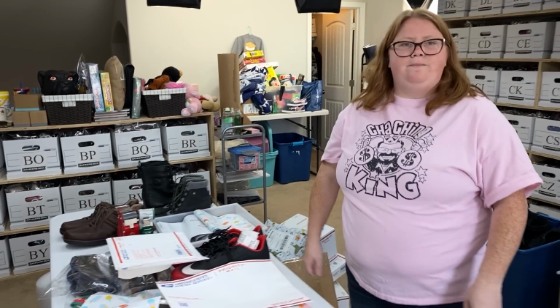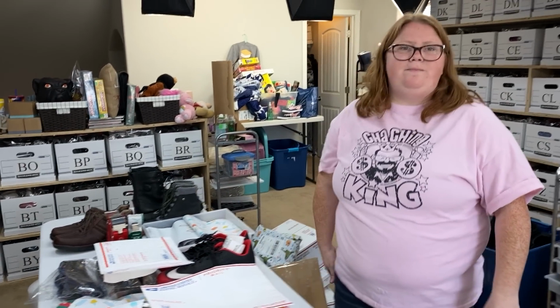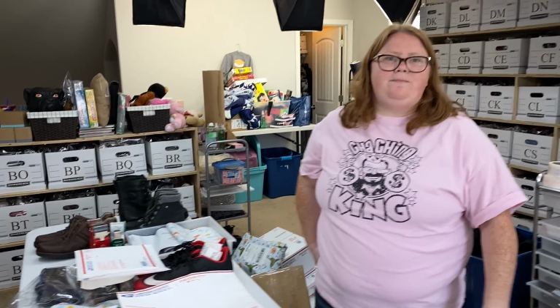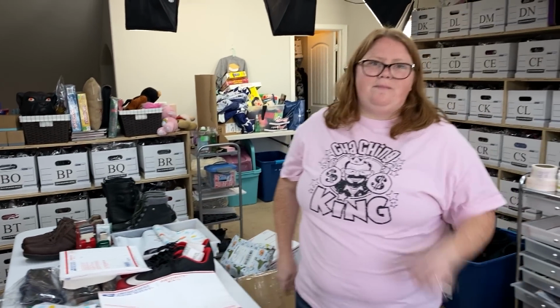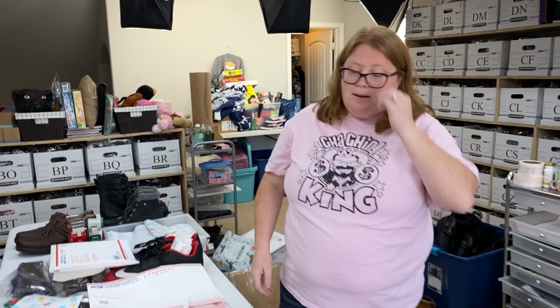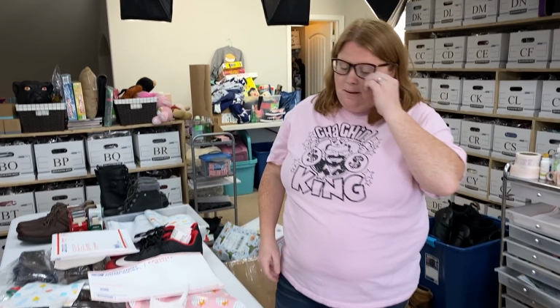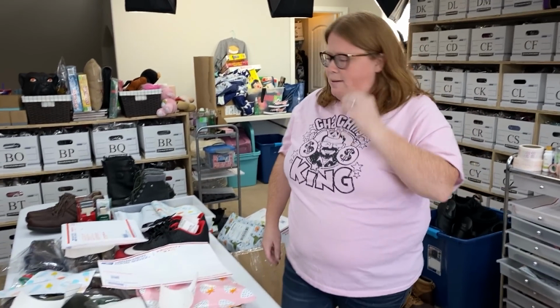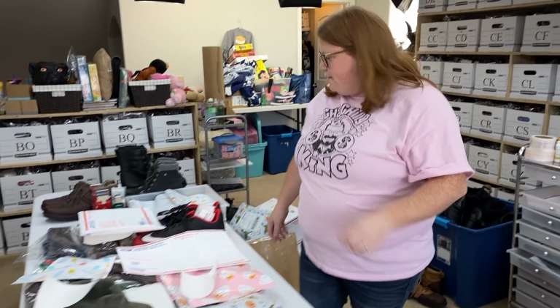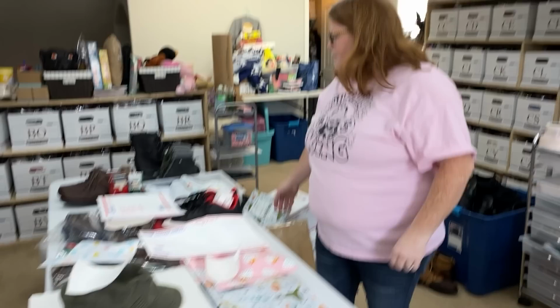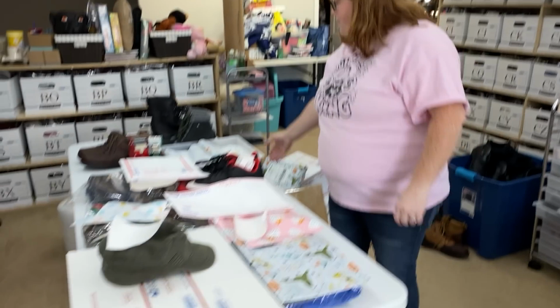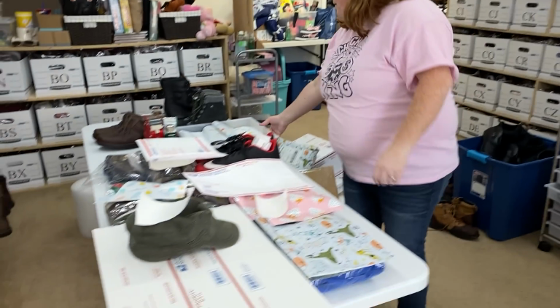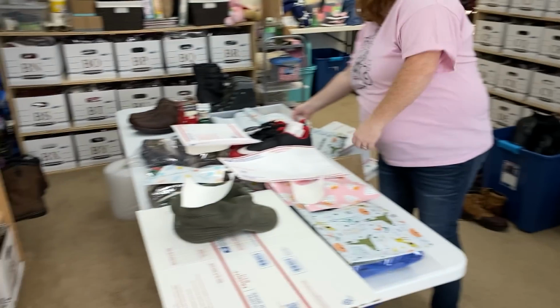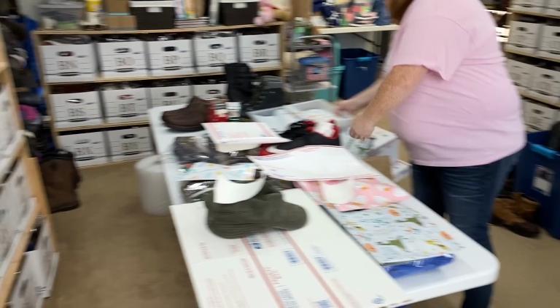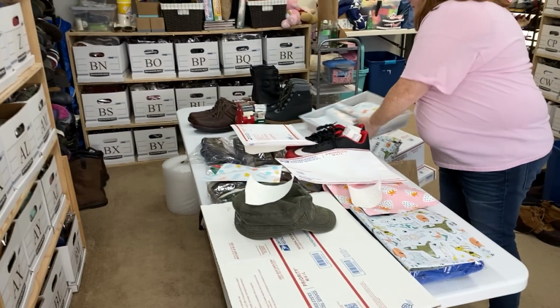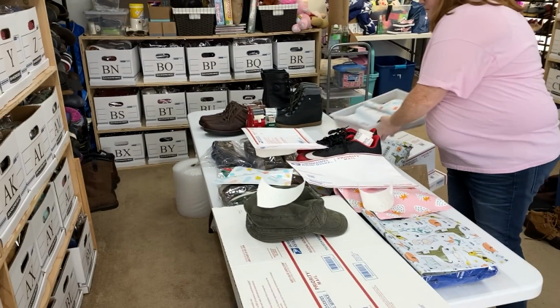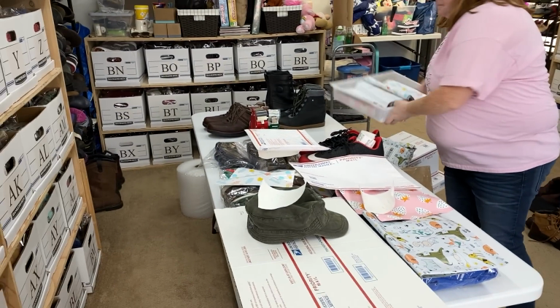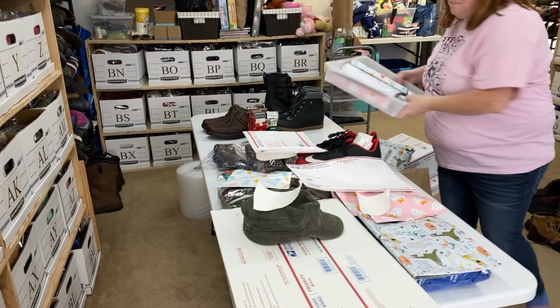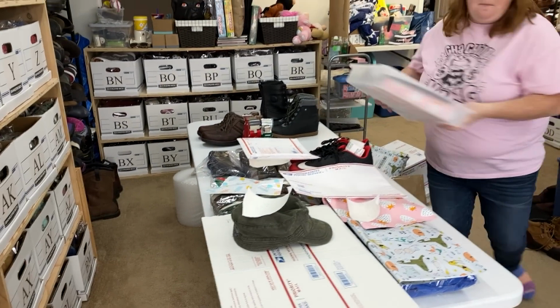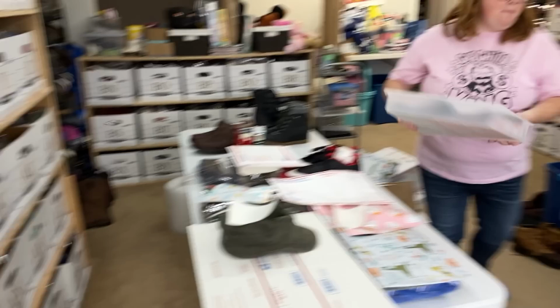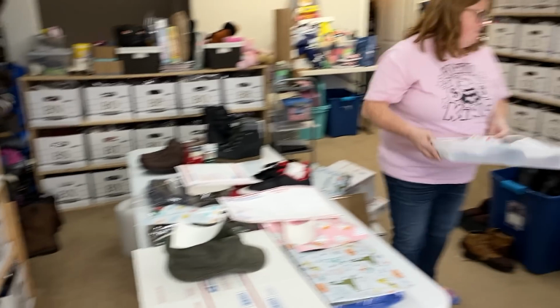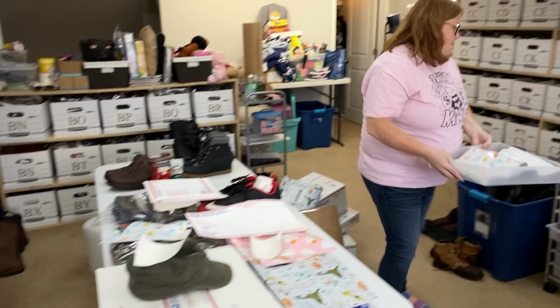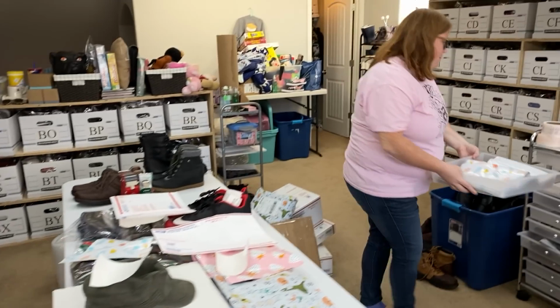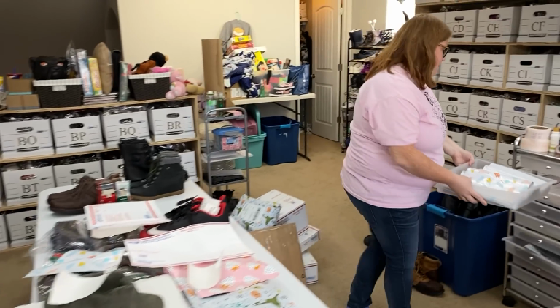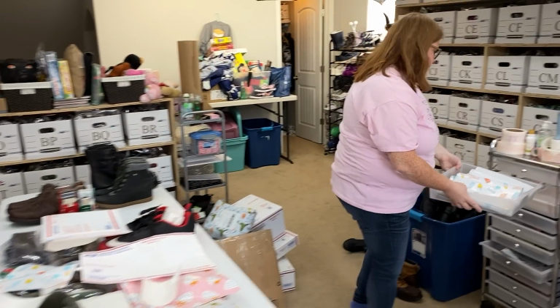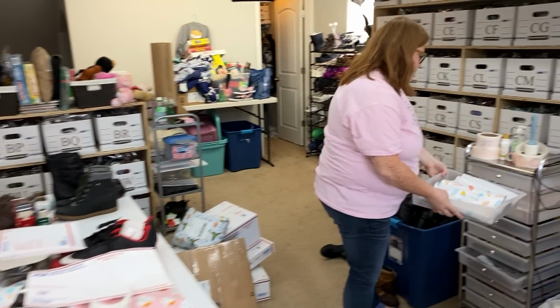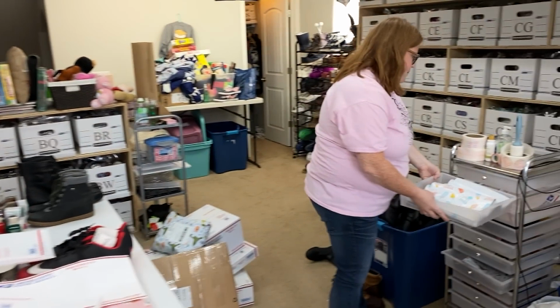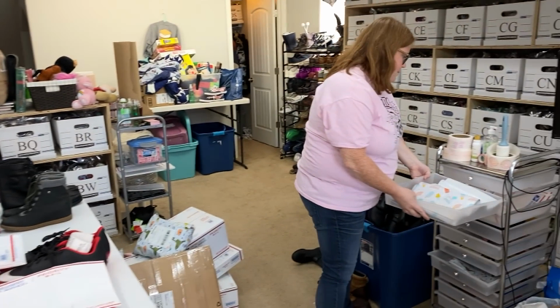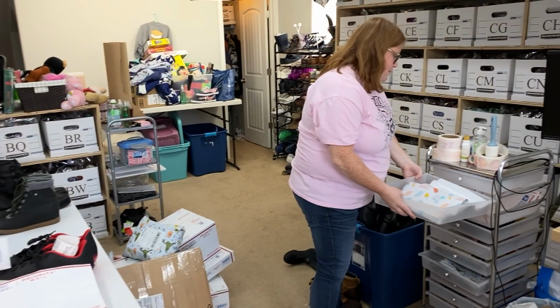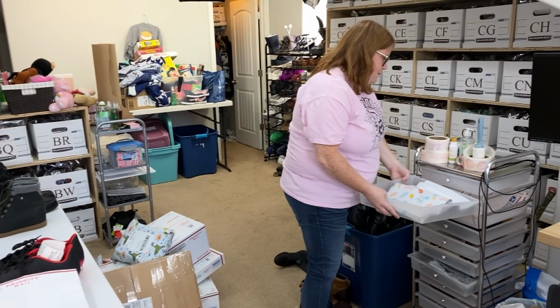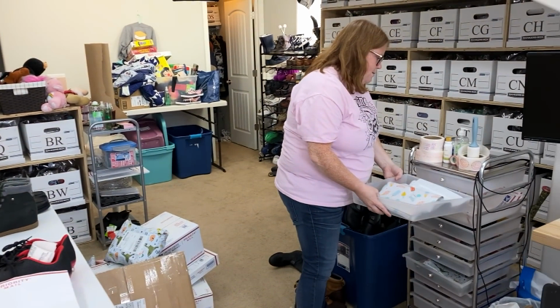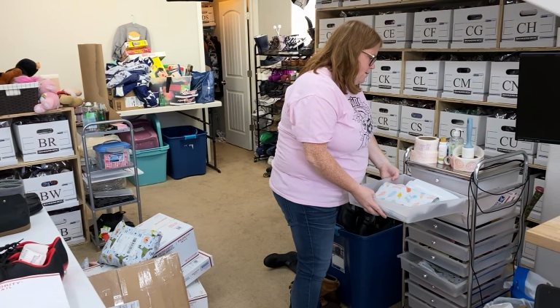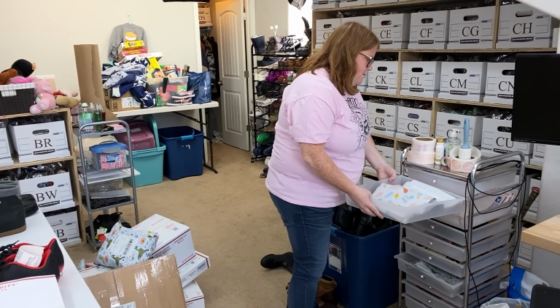That's everything that has sold so far. Let's get this all packed up and we'll see if anything else comes in.